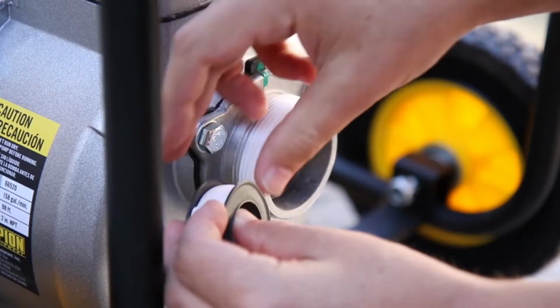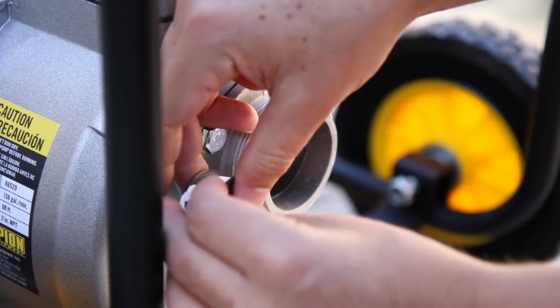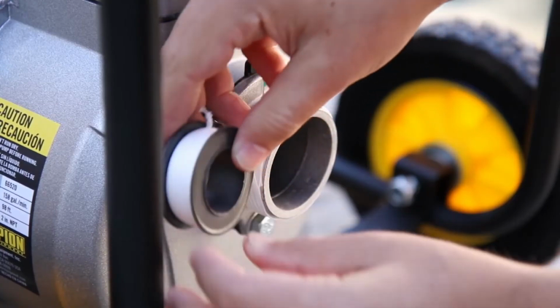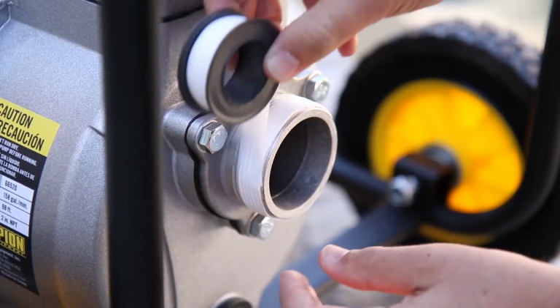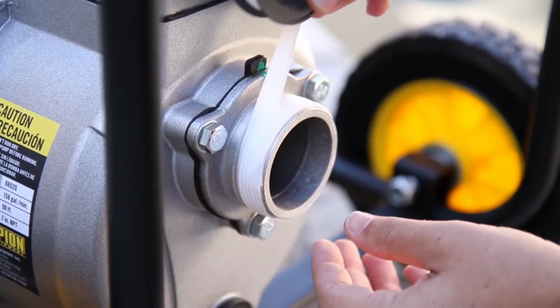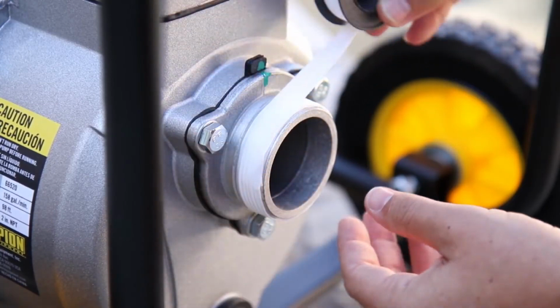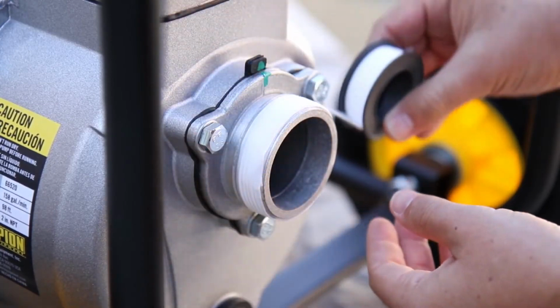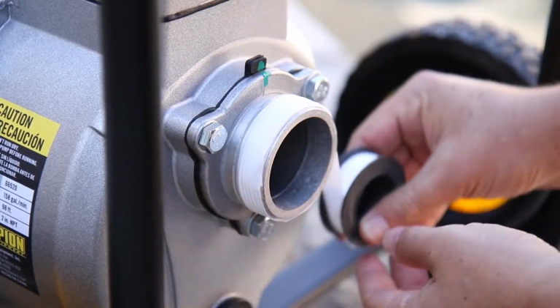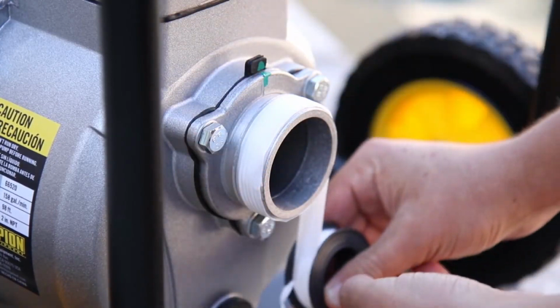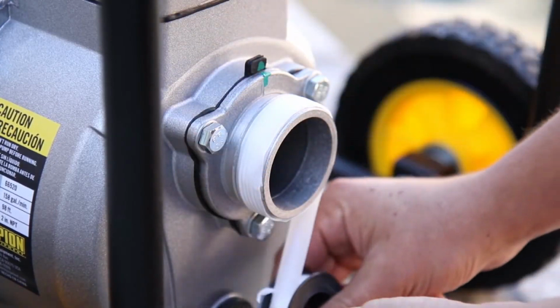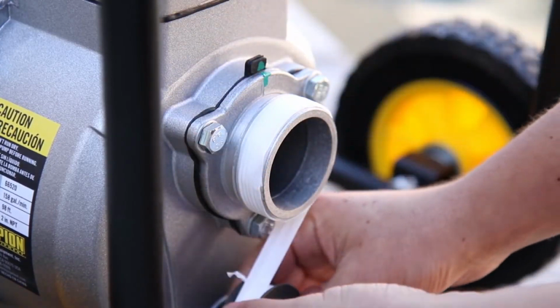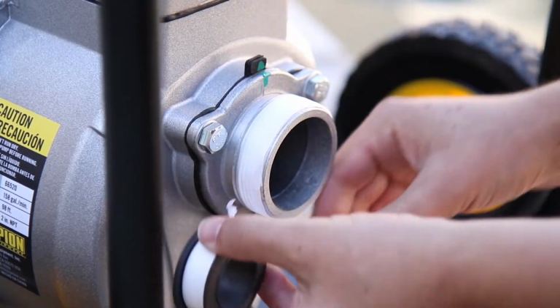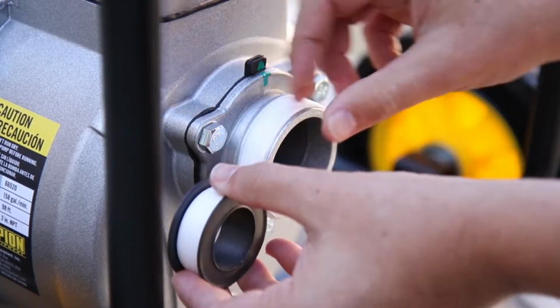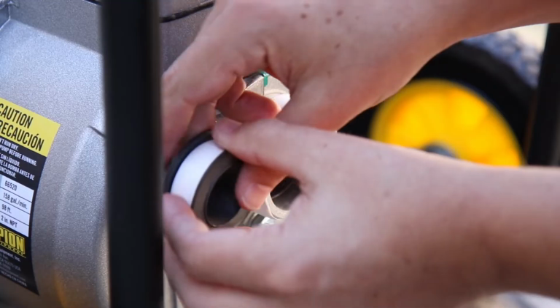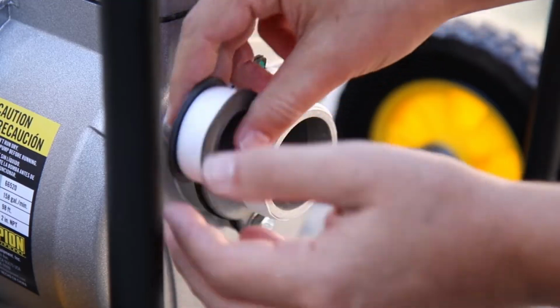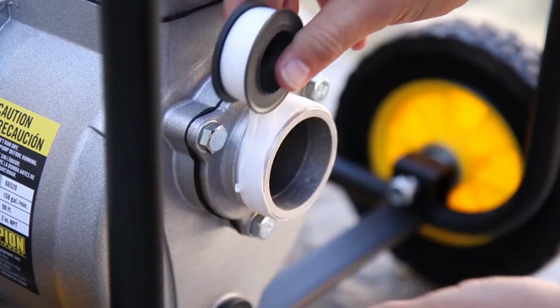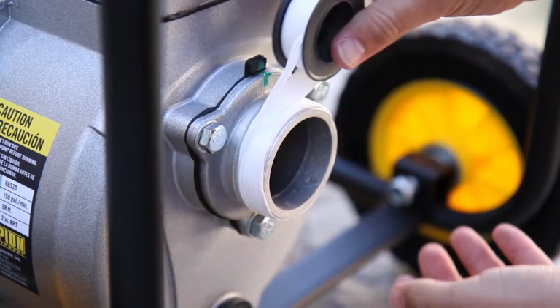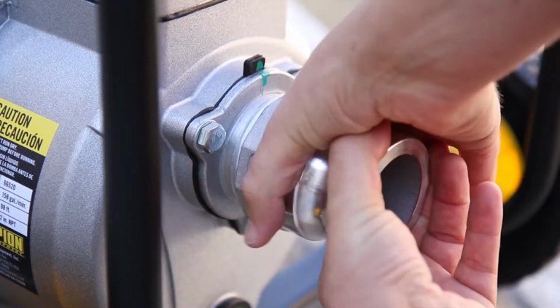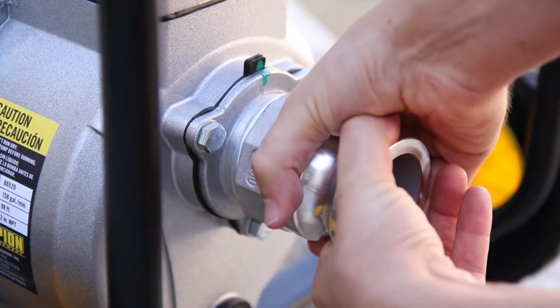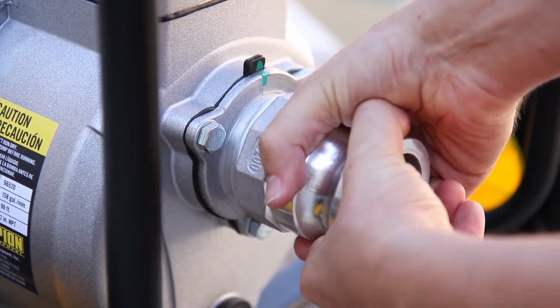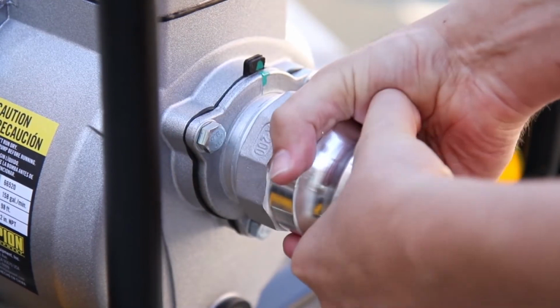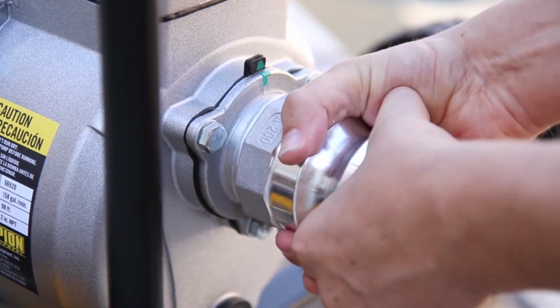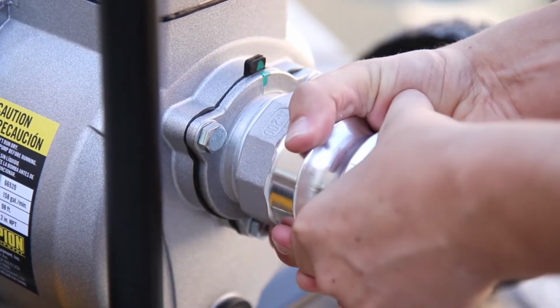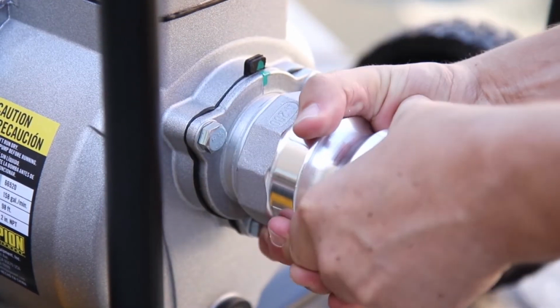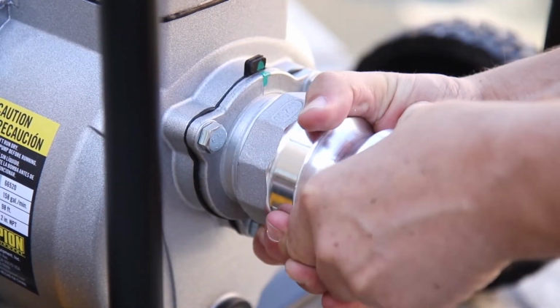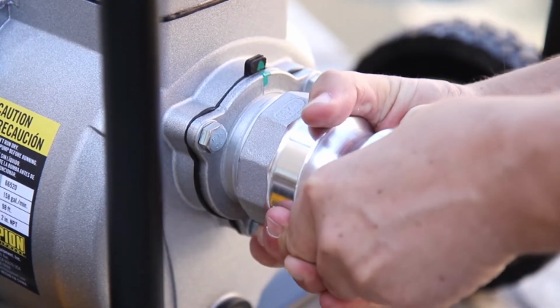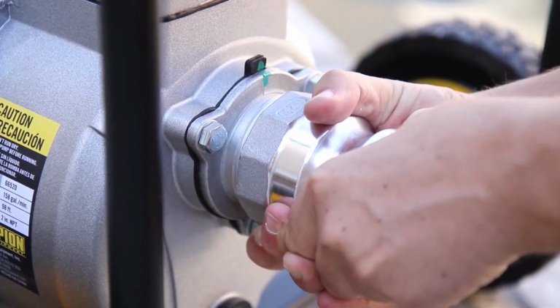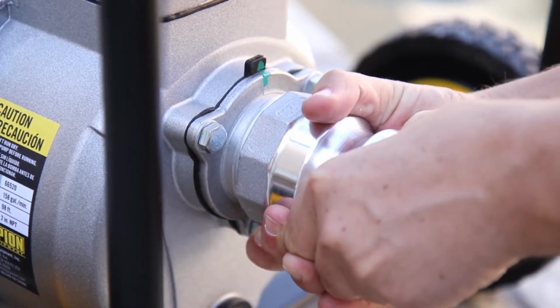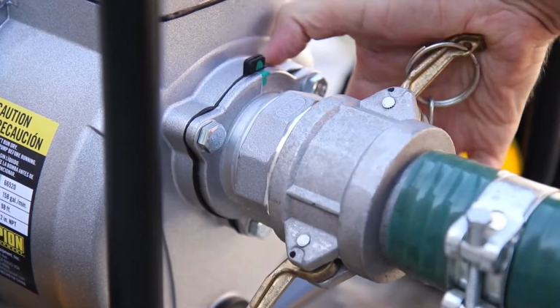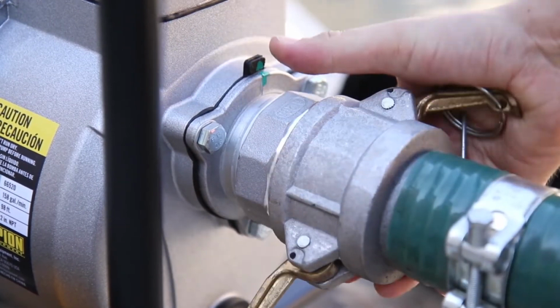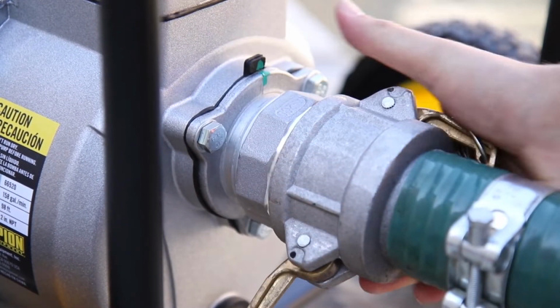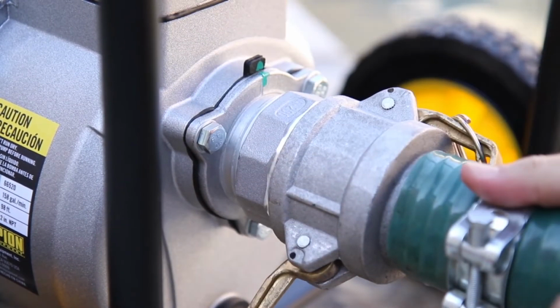To help the priming process, use ample amounts of thread seal tape and ensure that your couplers are fastened as tight as possible.